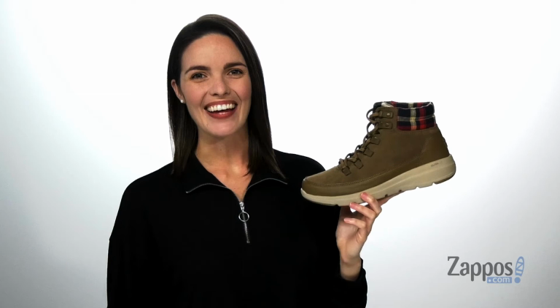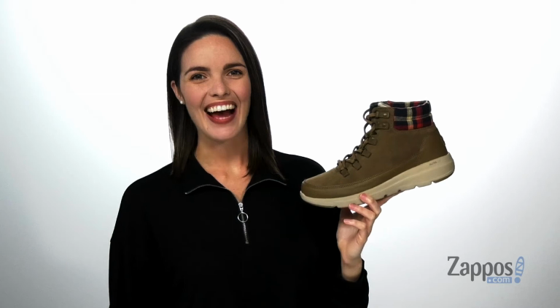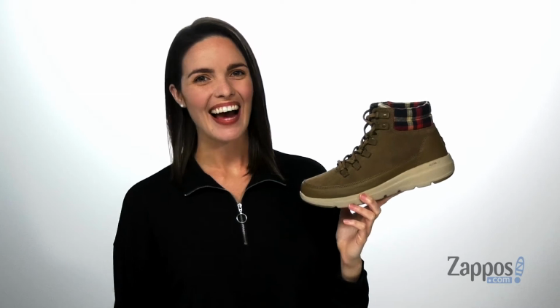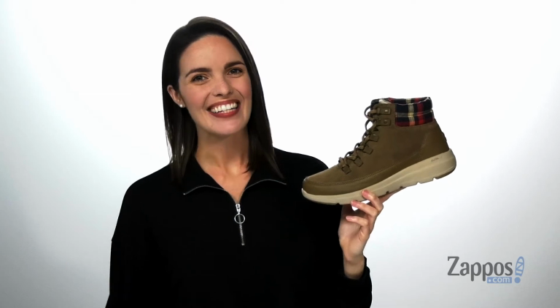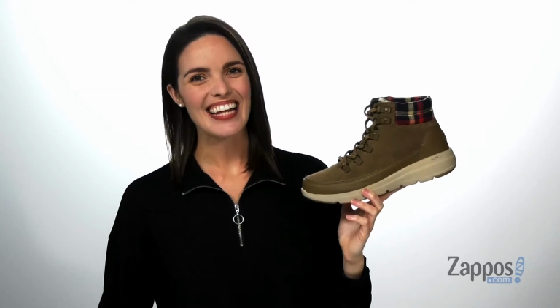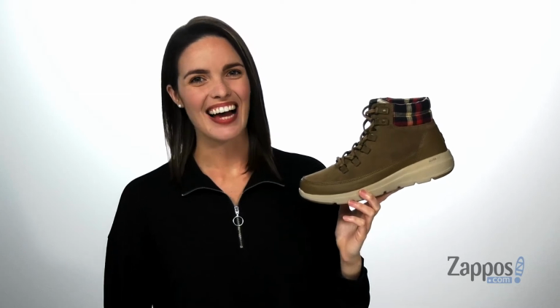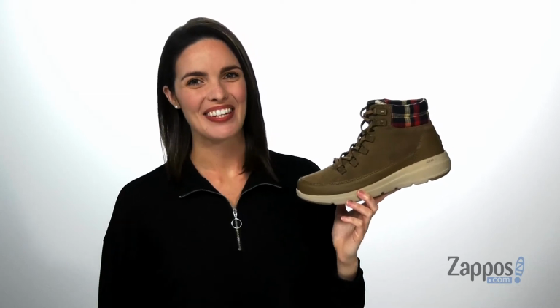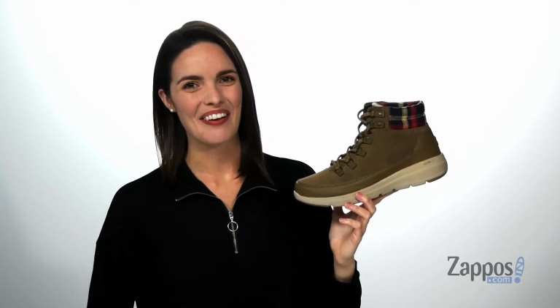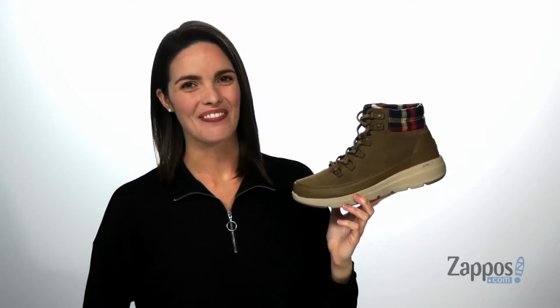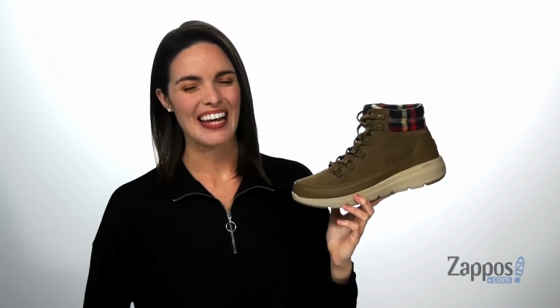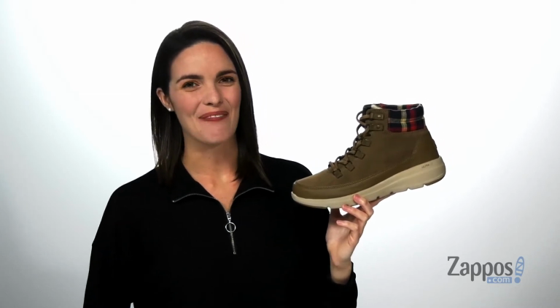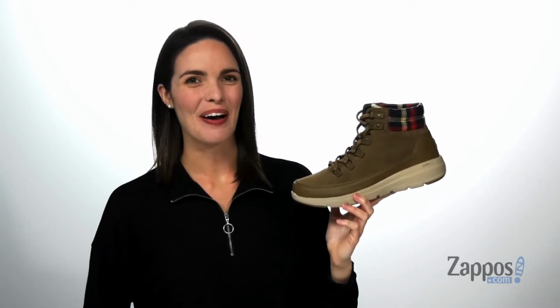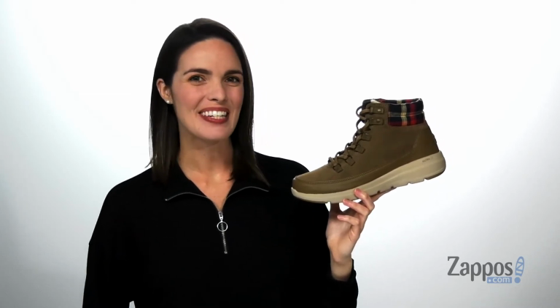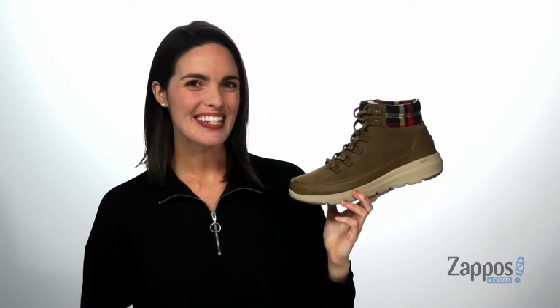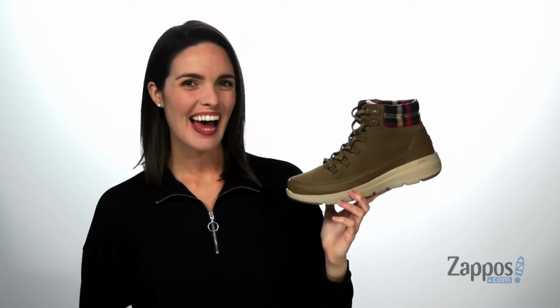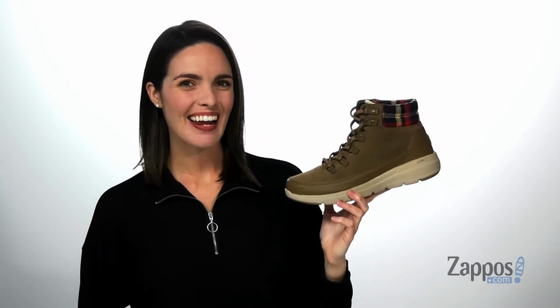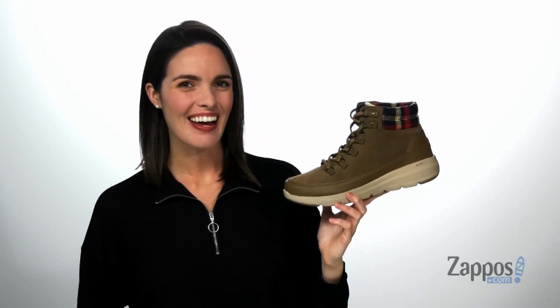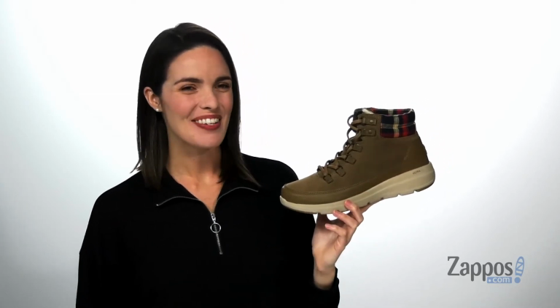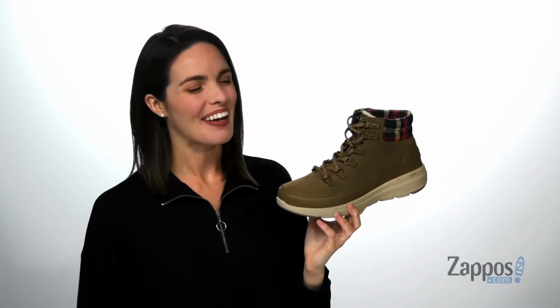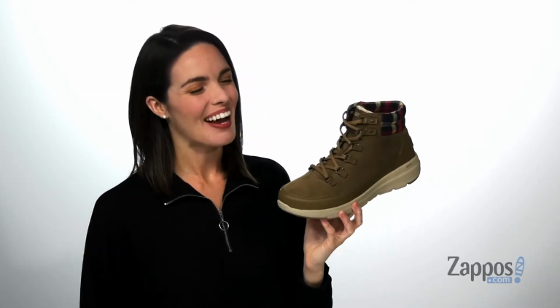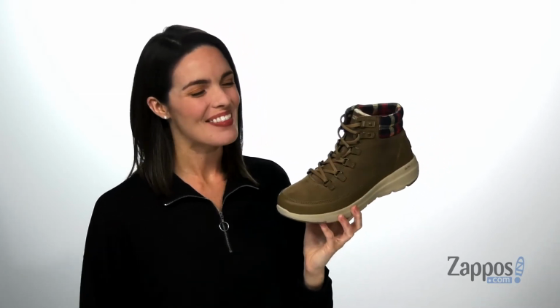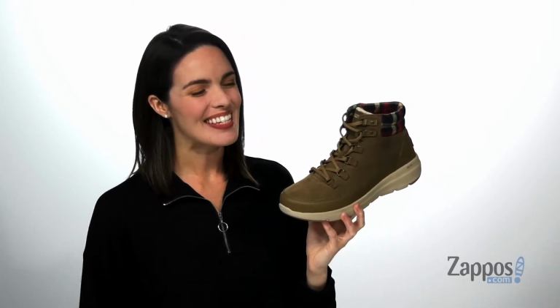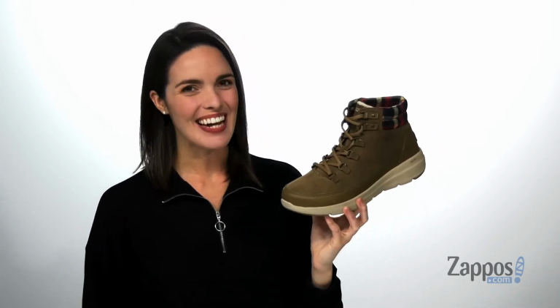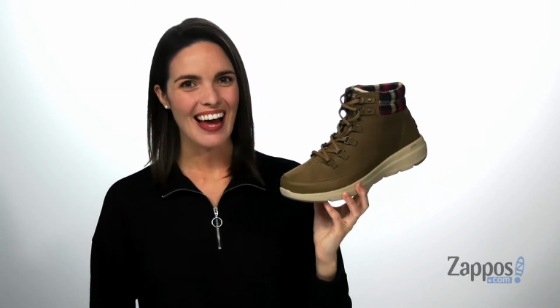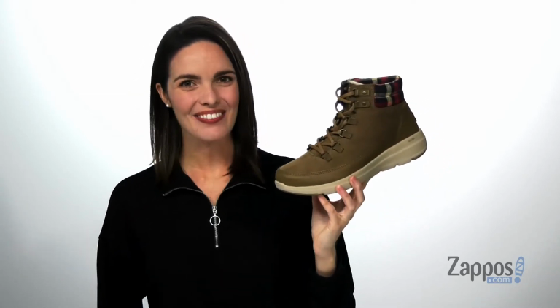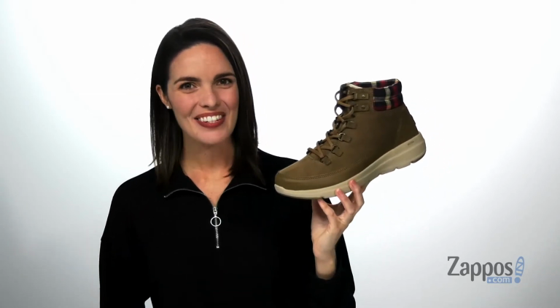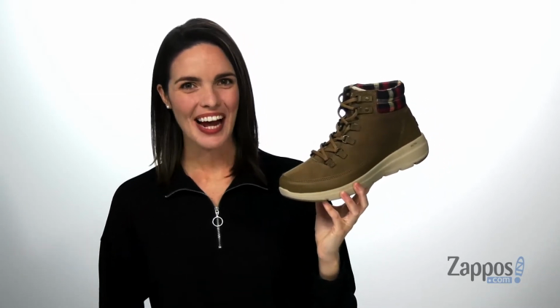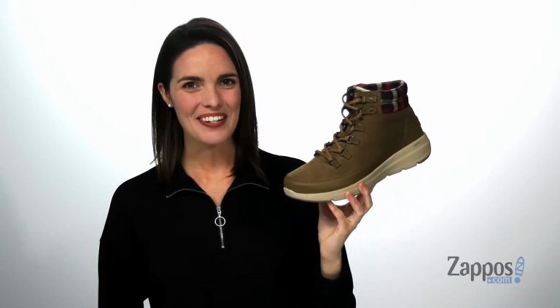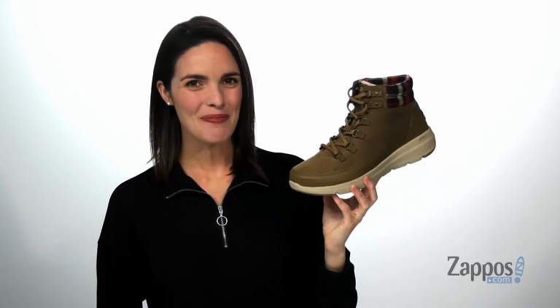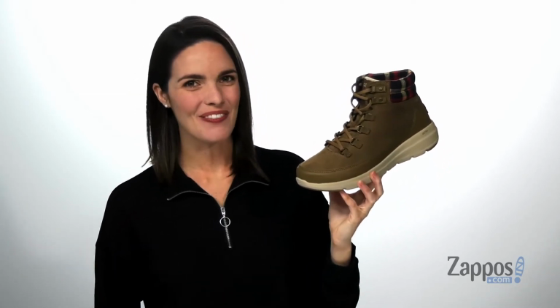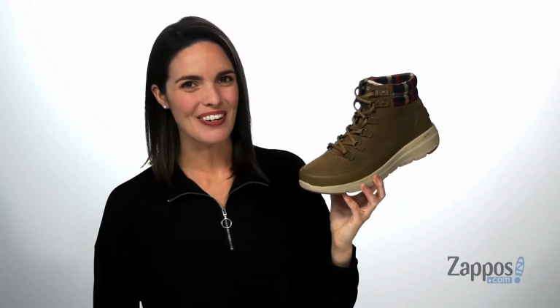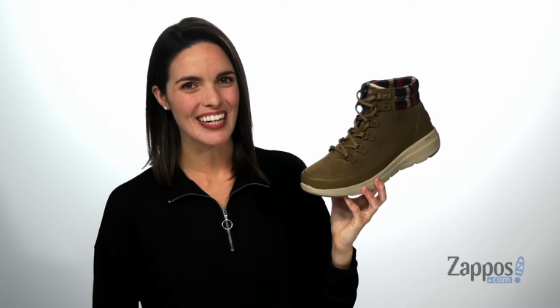Hey you guys, I'm Zoe from Zappos and I'm showing off this style from Skechers Performance.